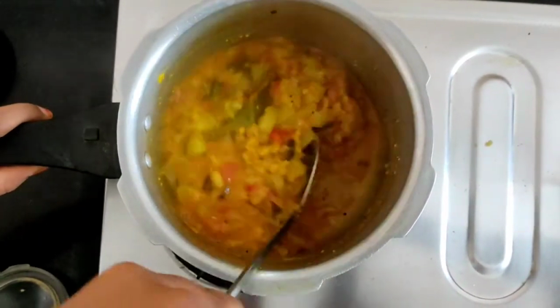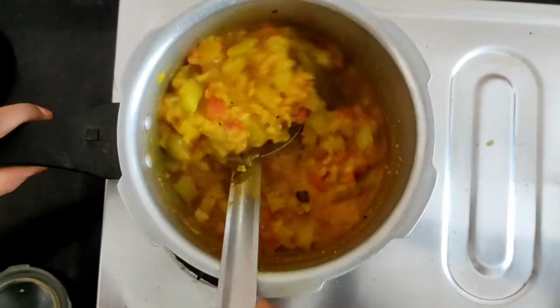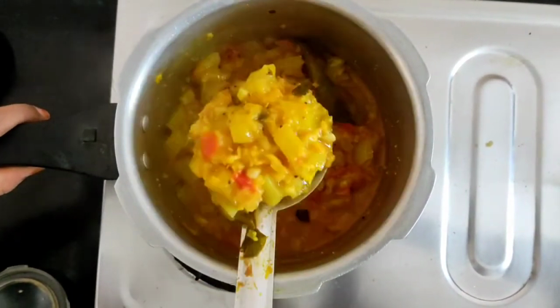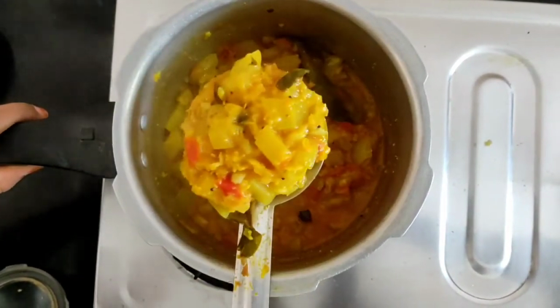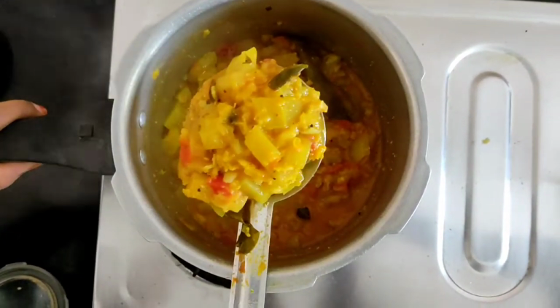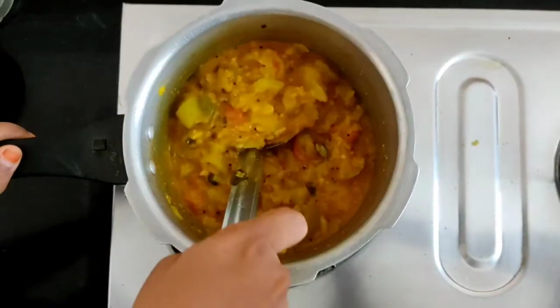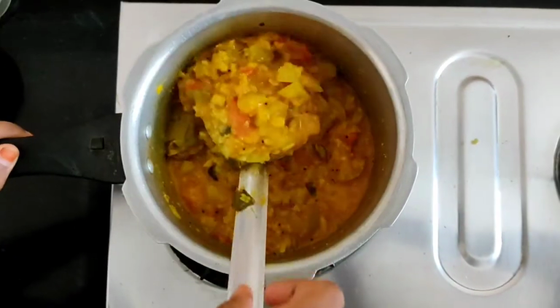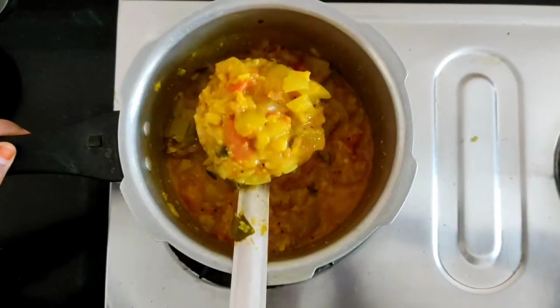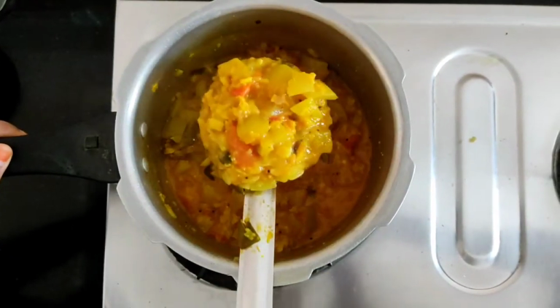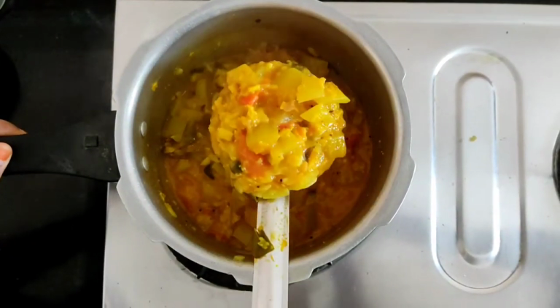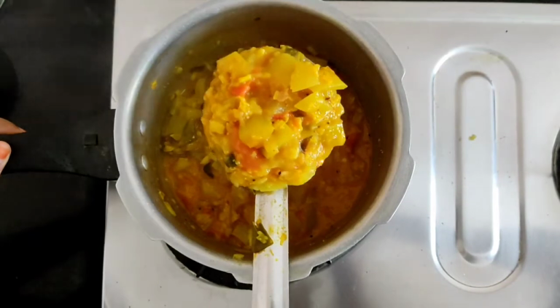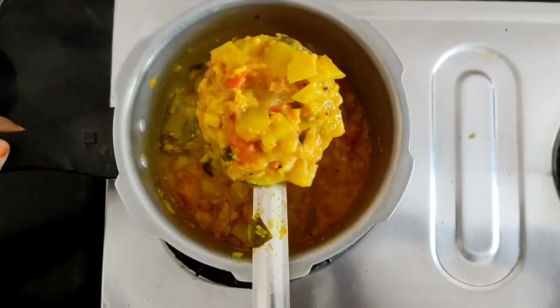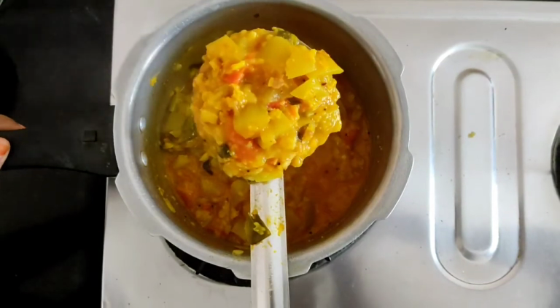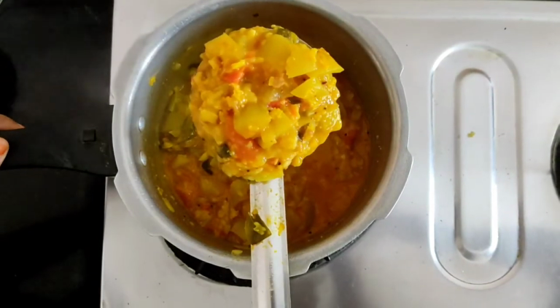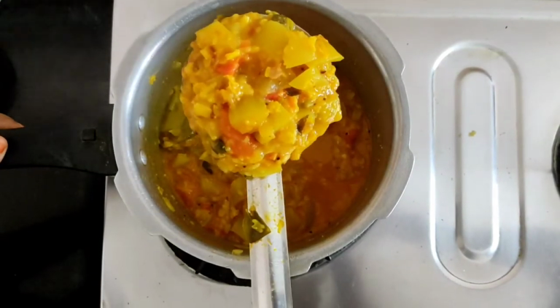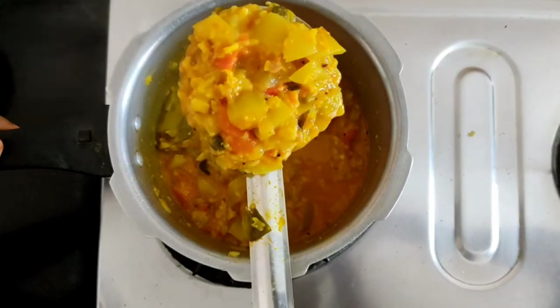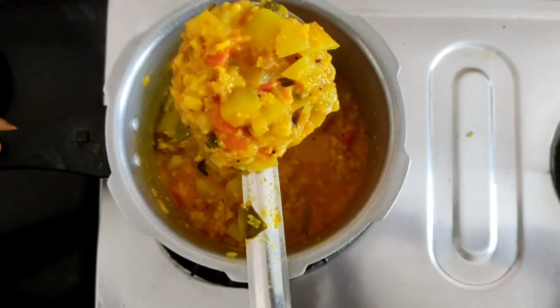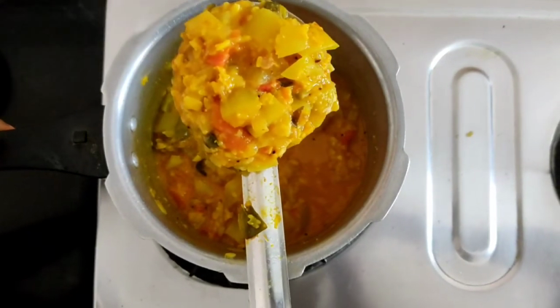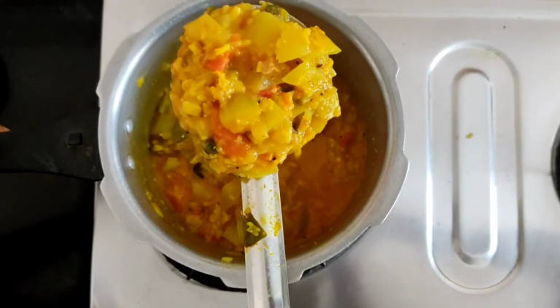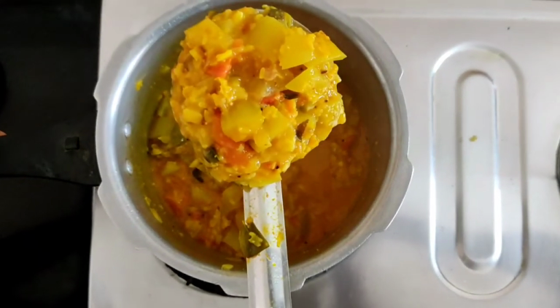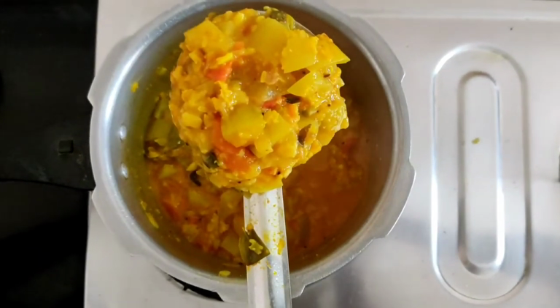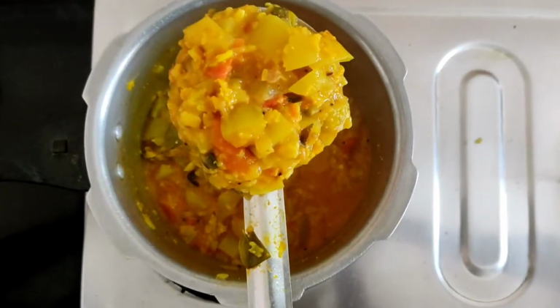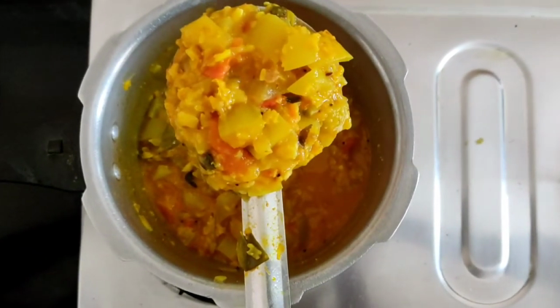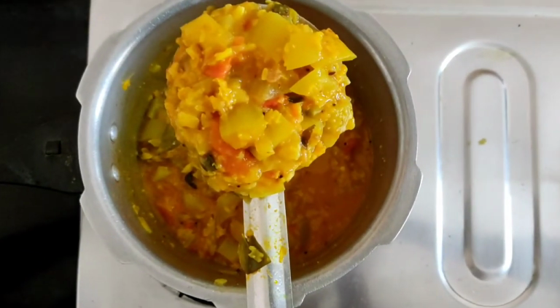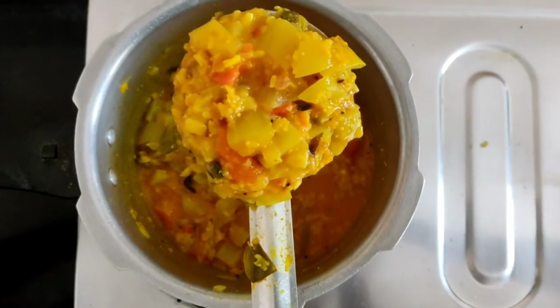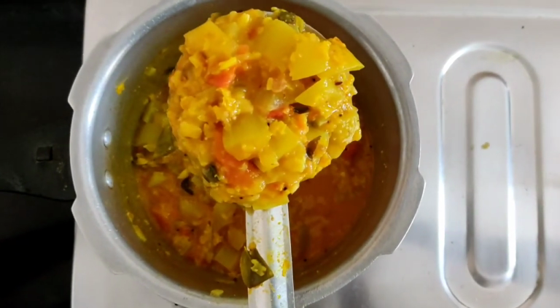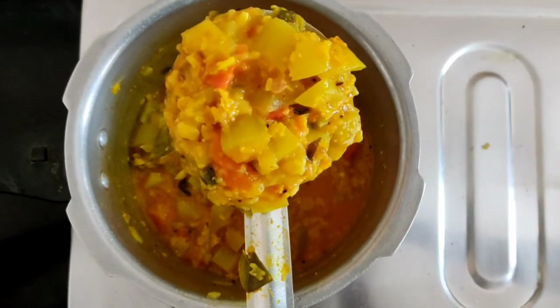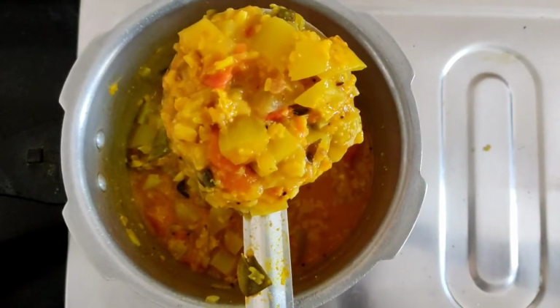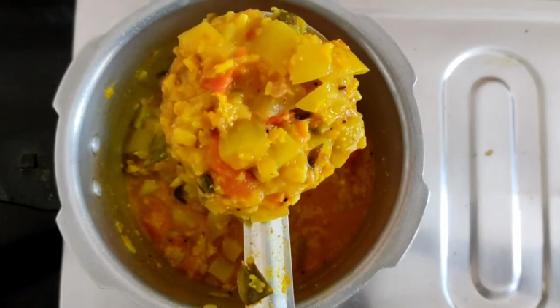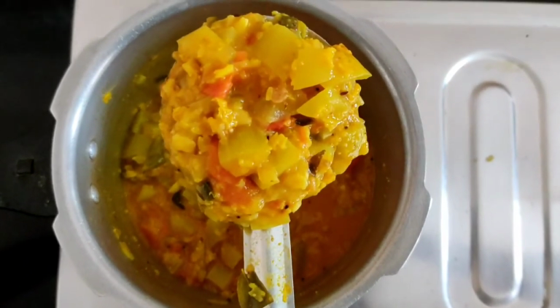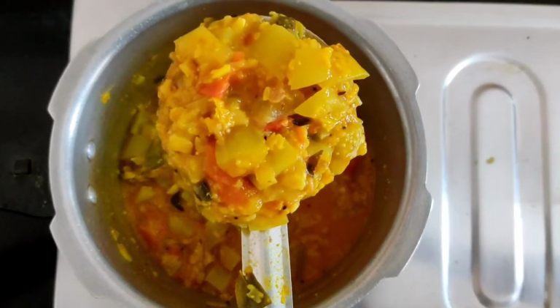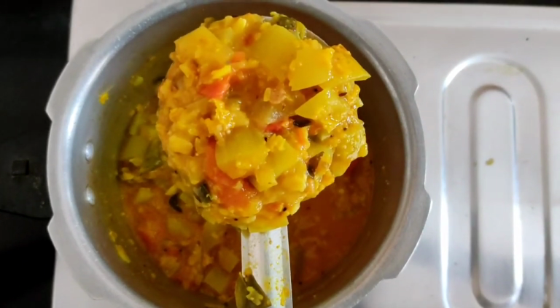Now you can add the stove to the heat. Let's cook in the heat to a good taste.